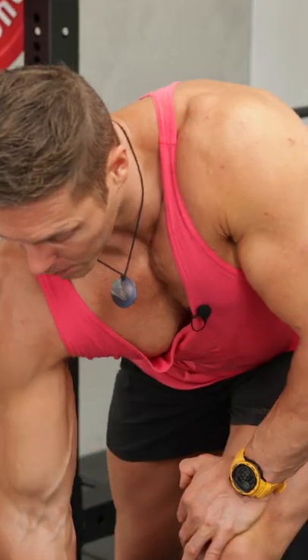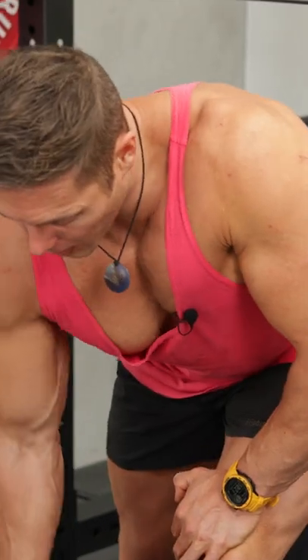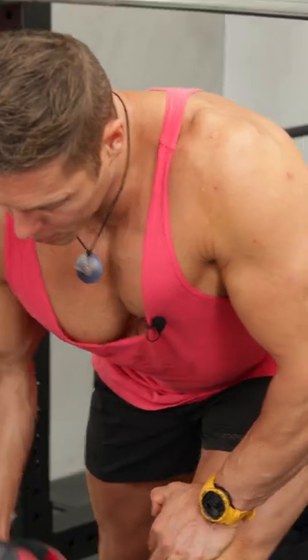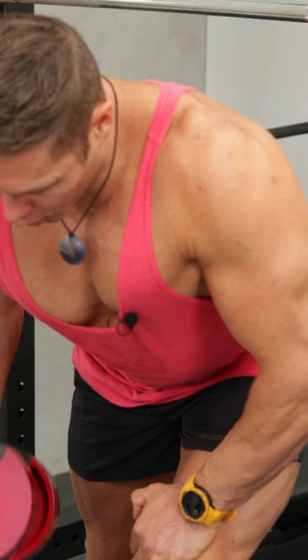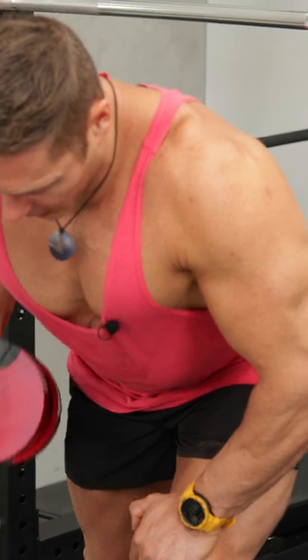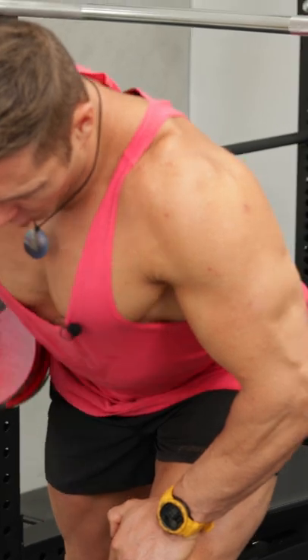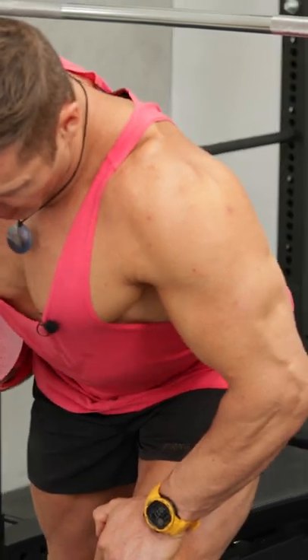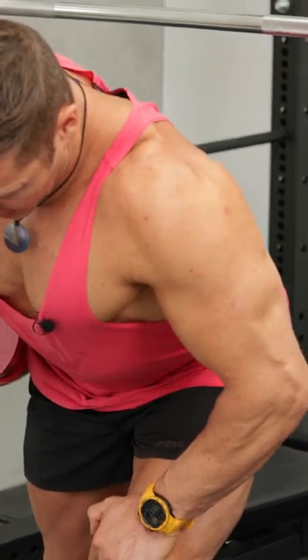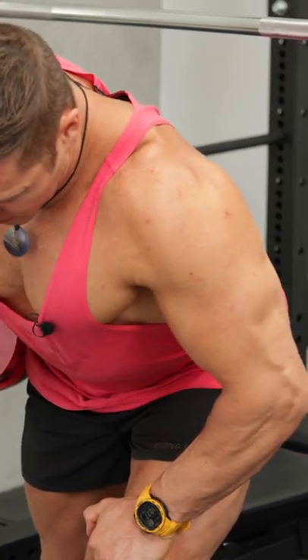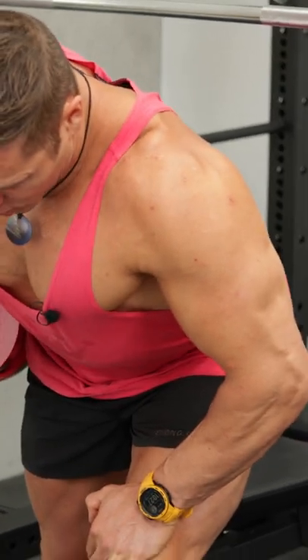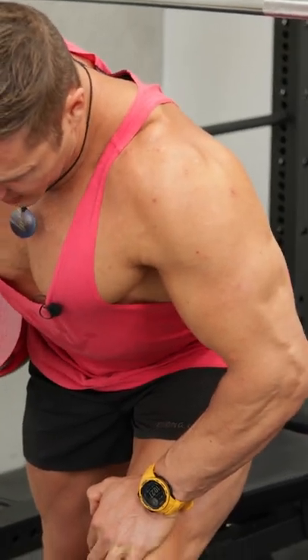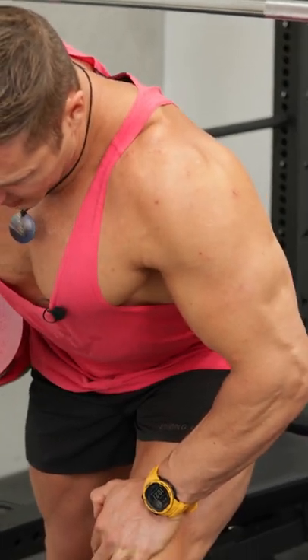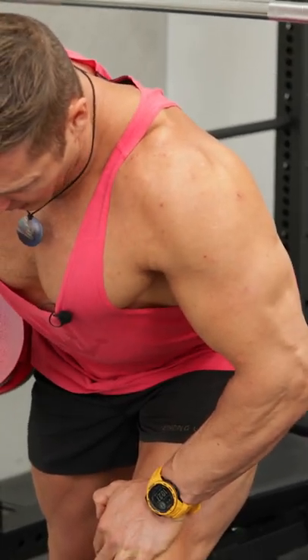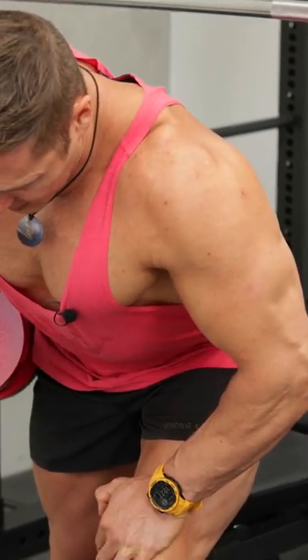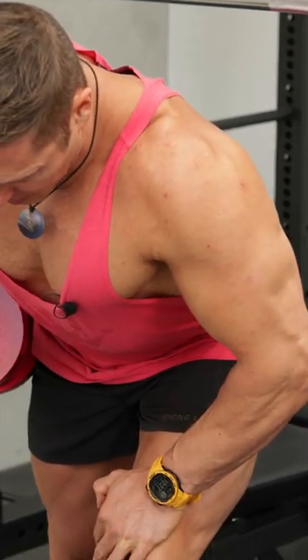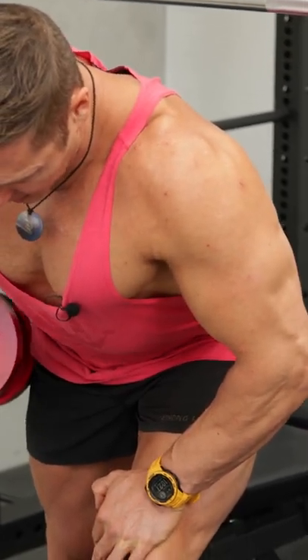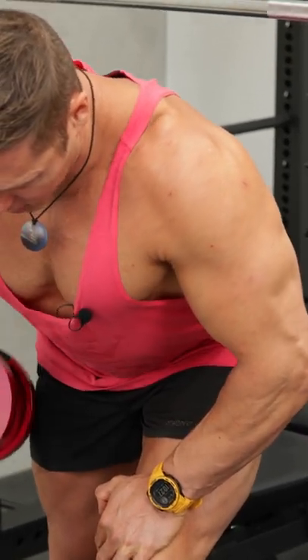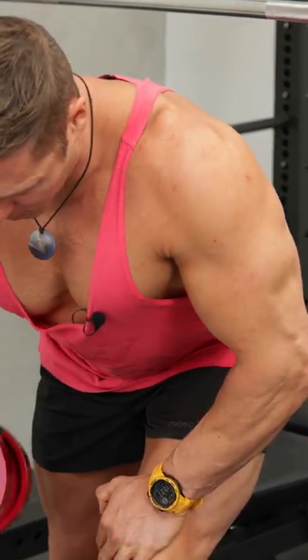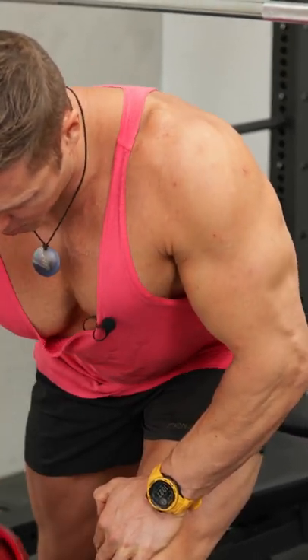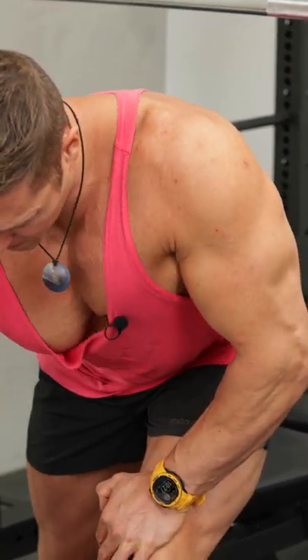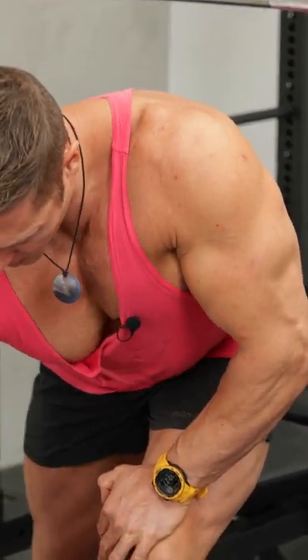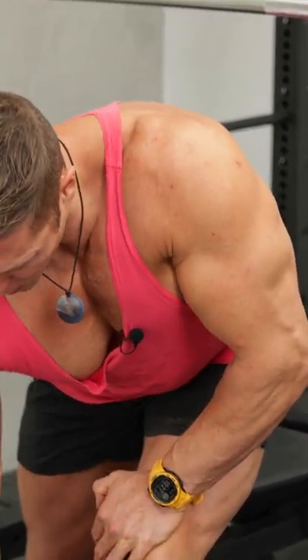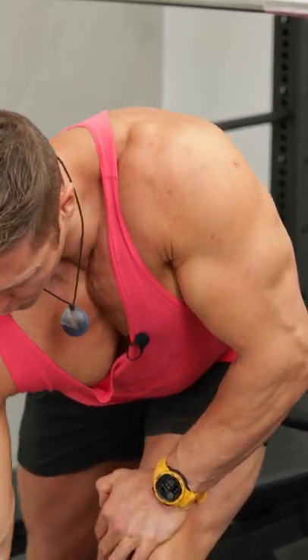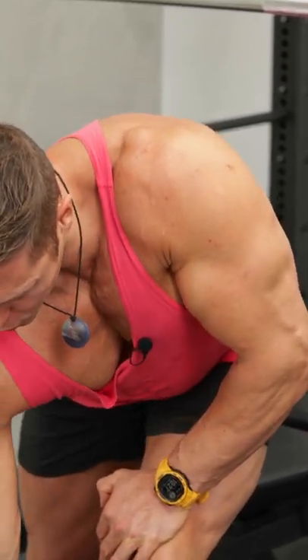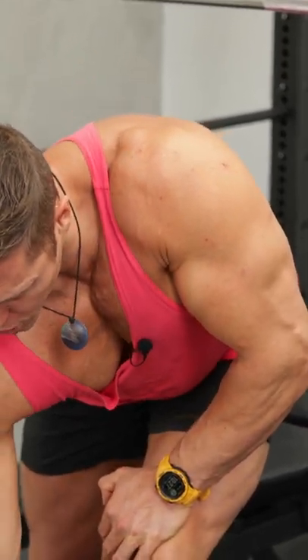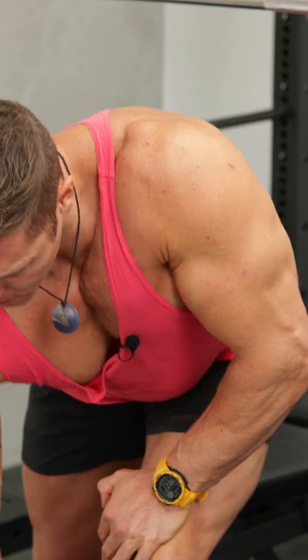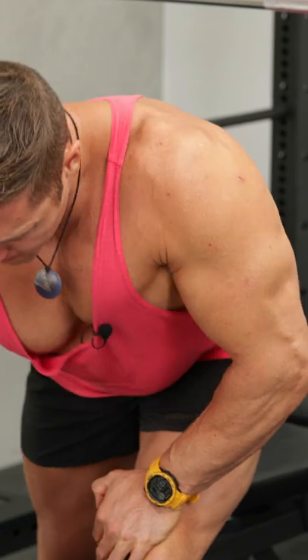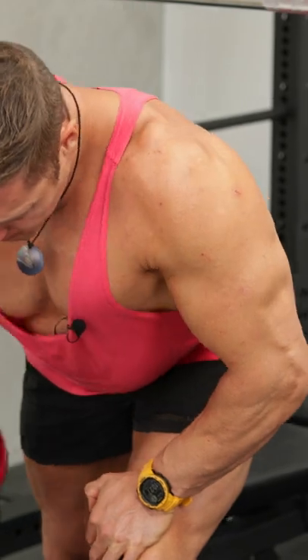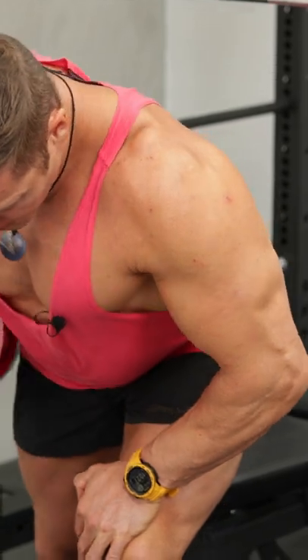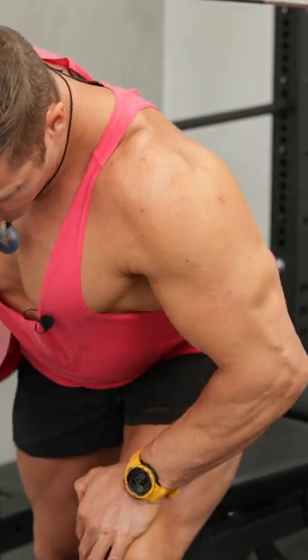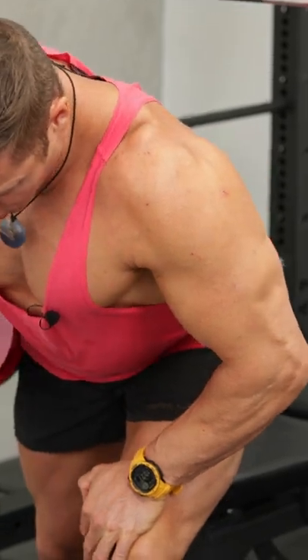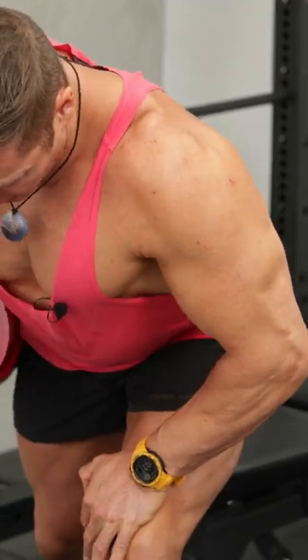As I pull up — shoulder back, elbow back — squeezing the lats and the back at the top of the movement. Full stretch, full contraction.